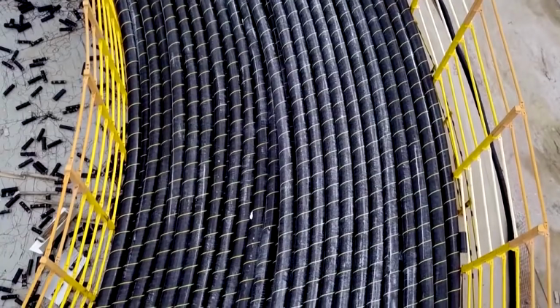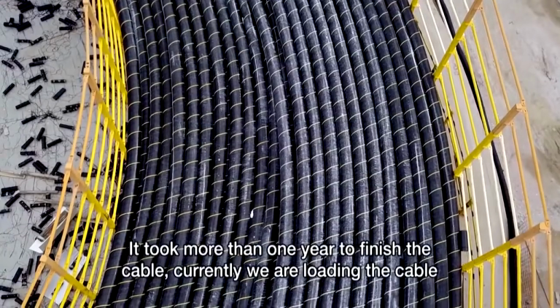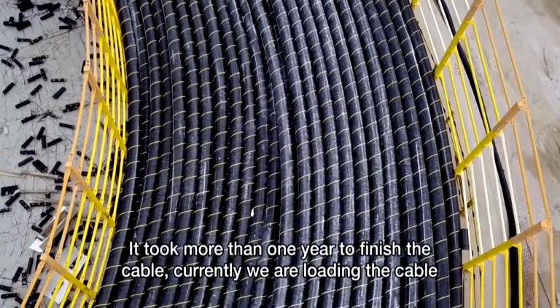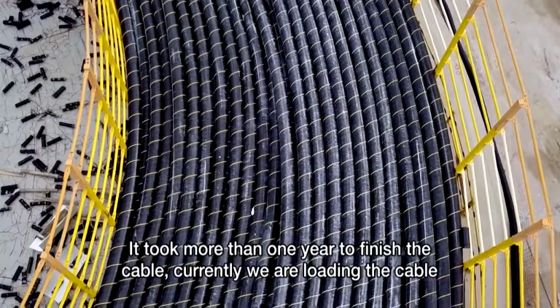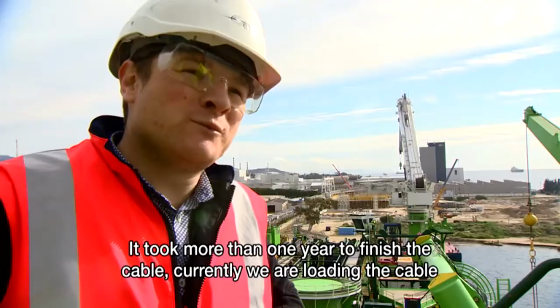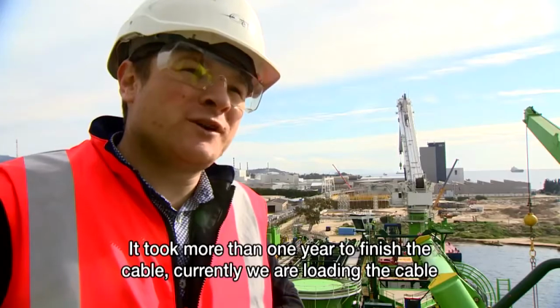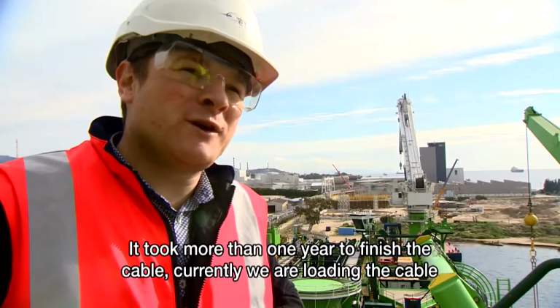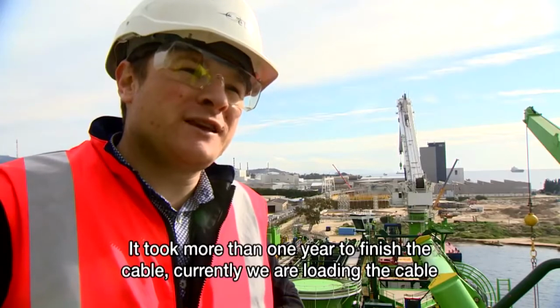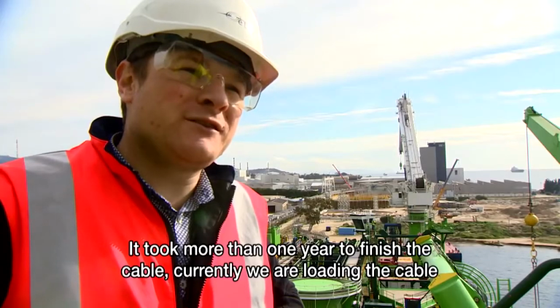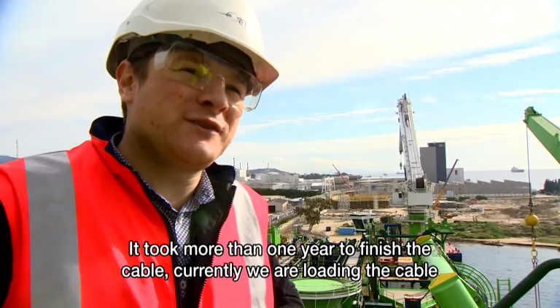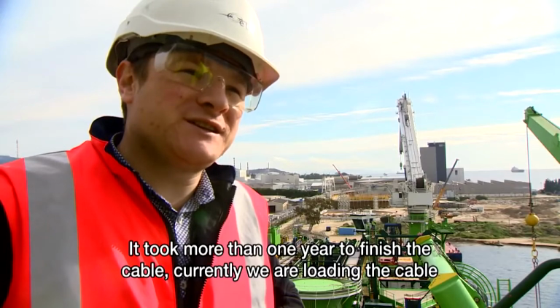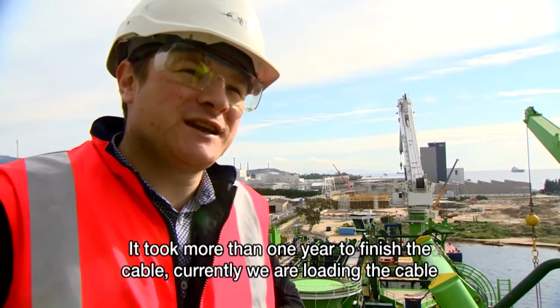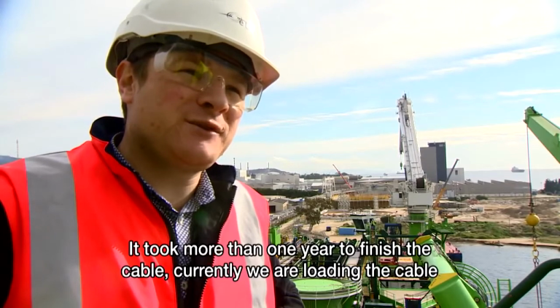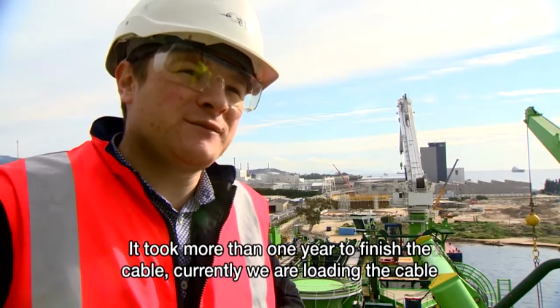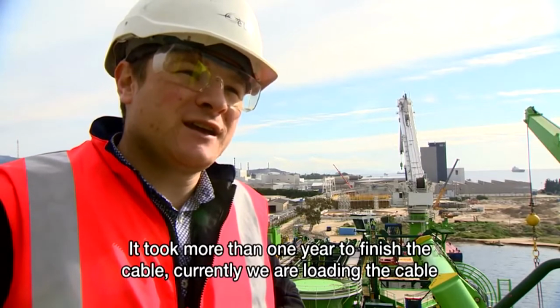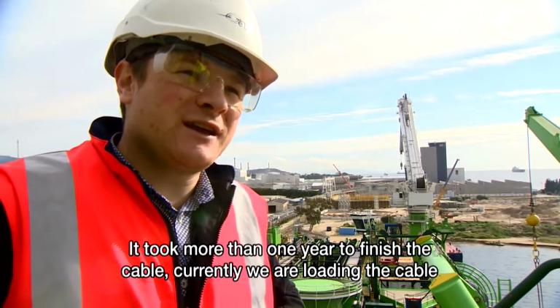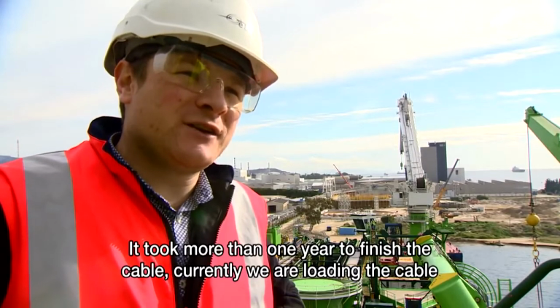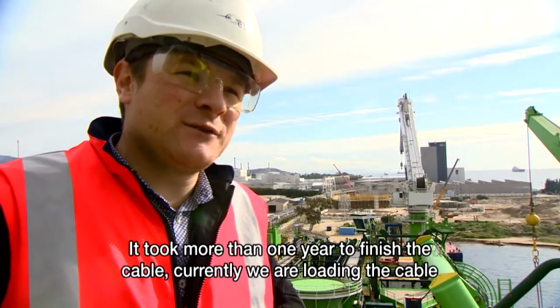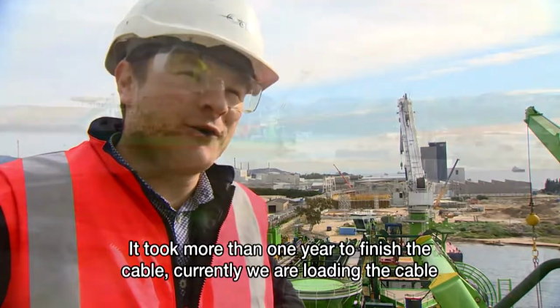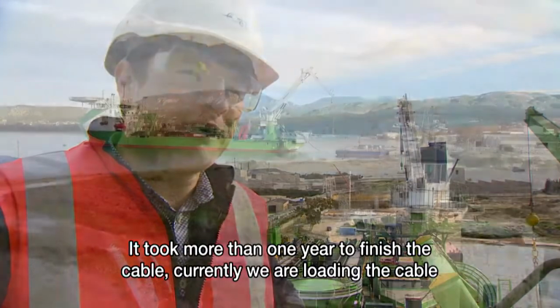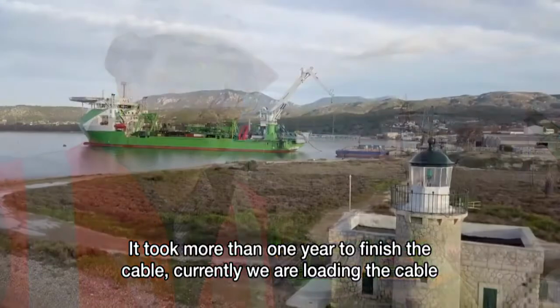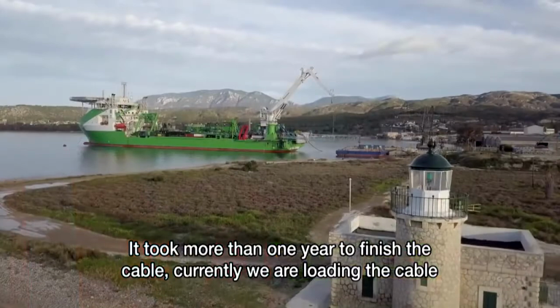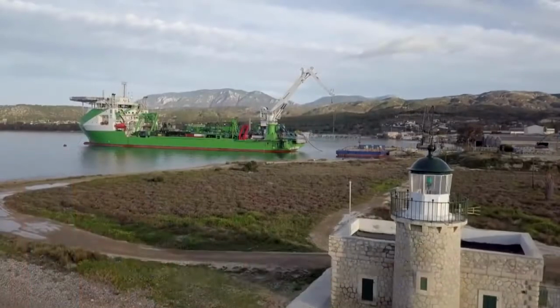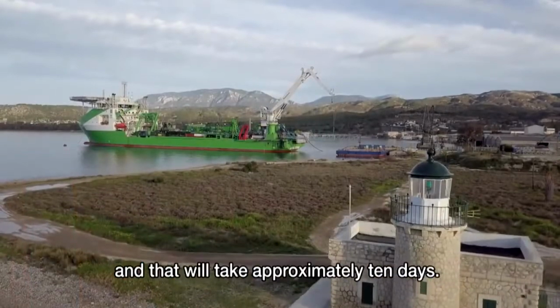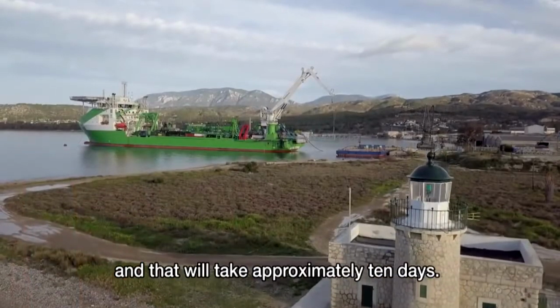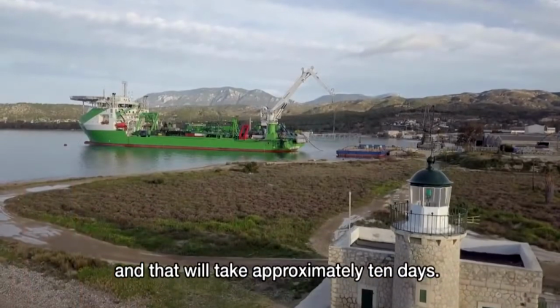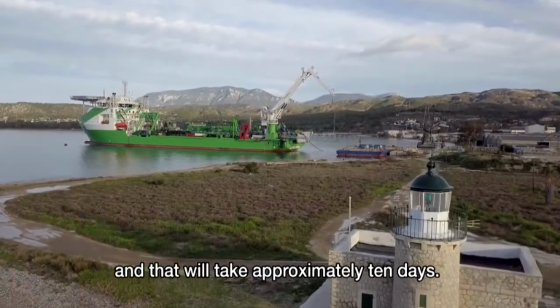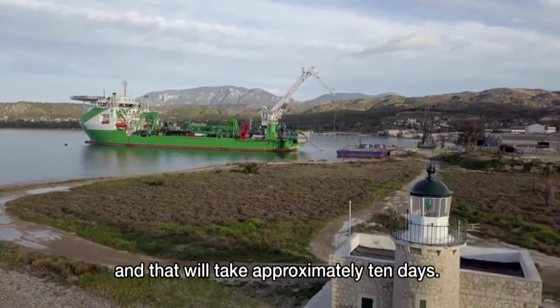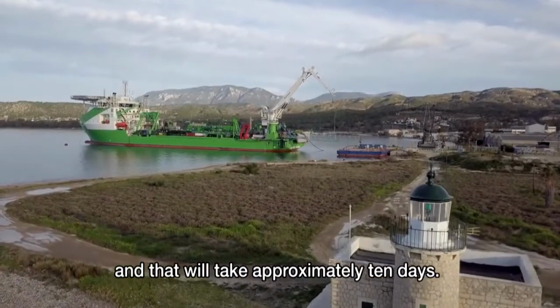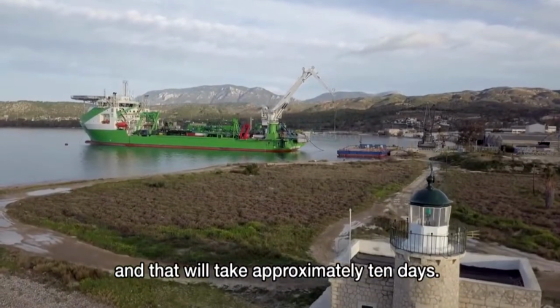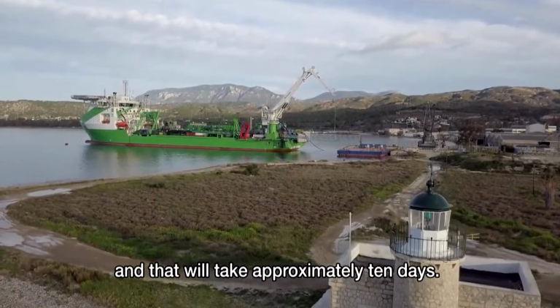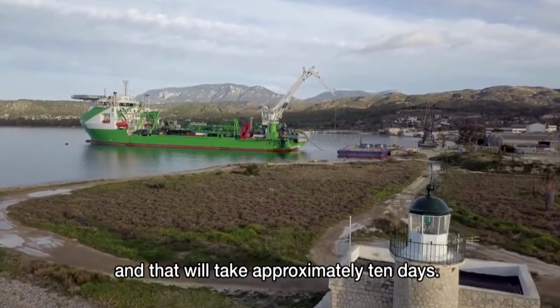It took more than one year to finish the cable, and currently we are loading it, which will take approximately 10 days.